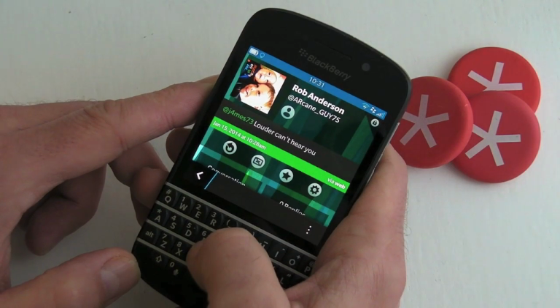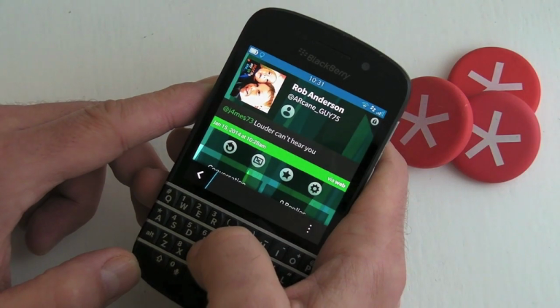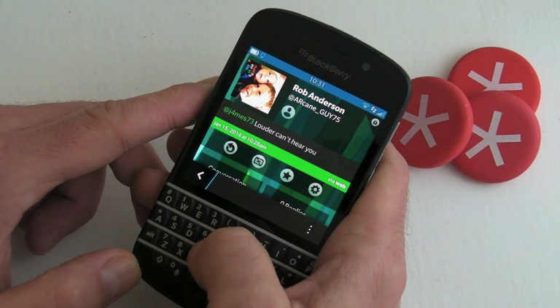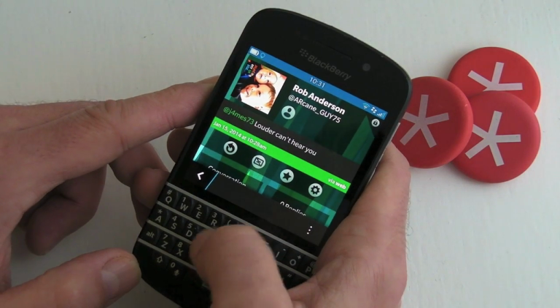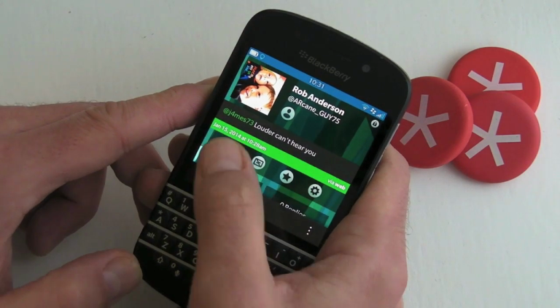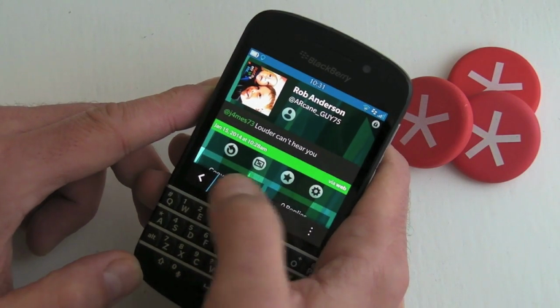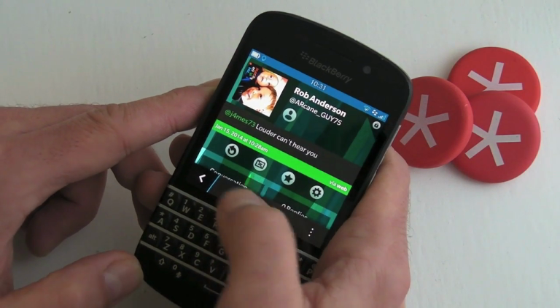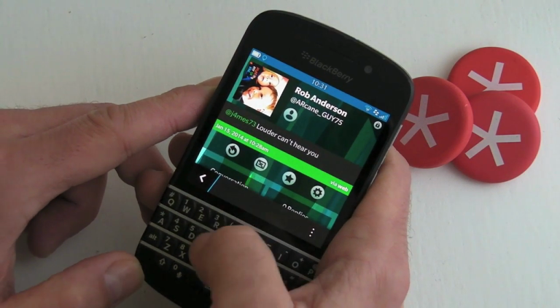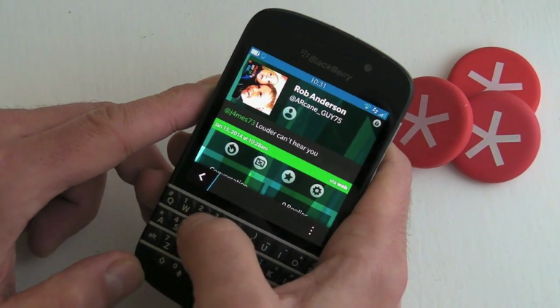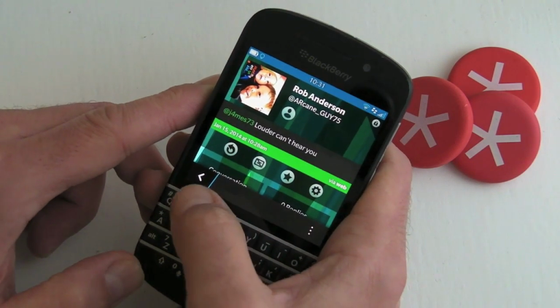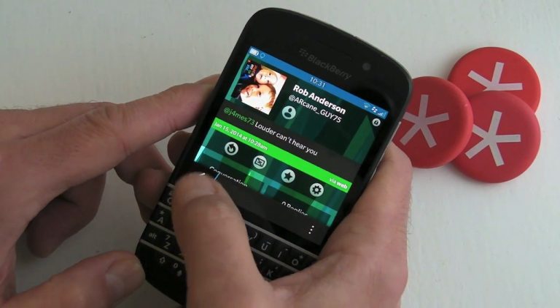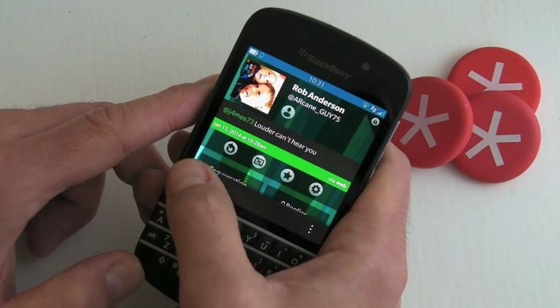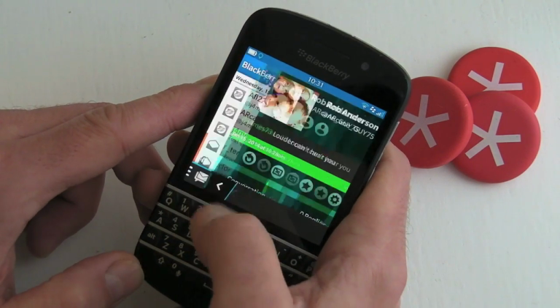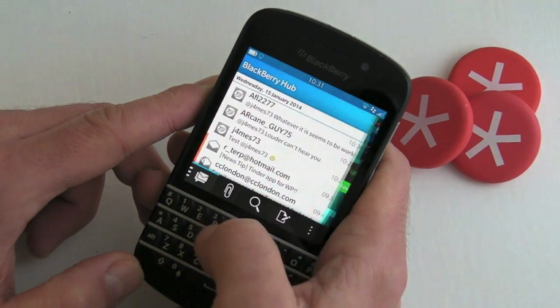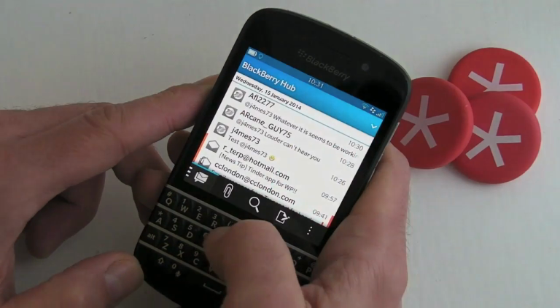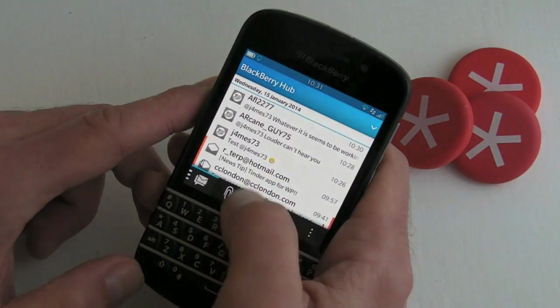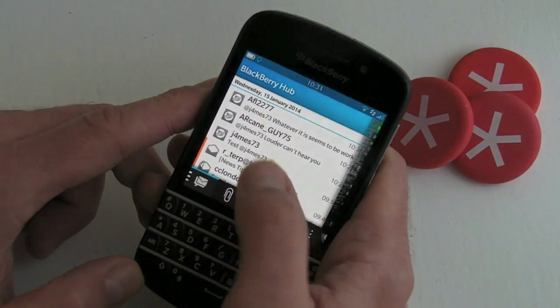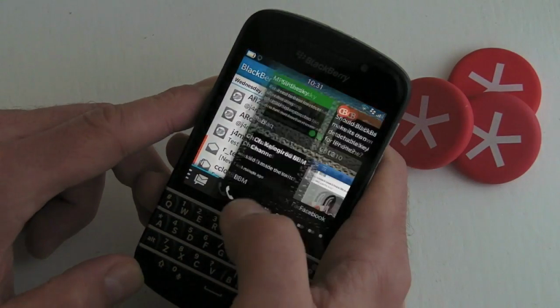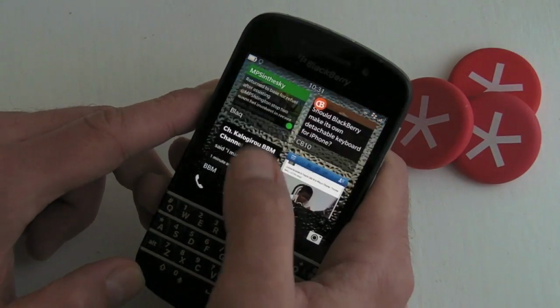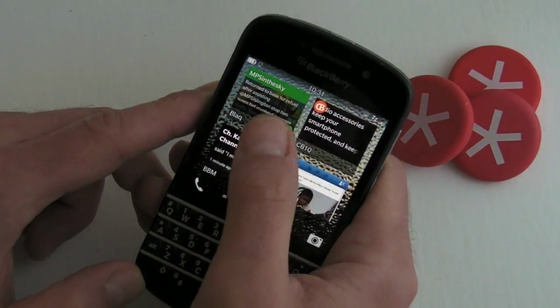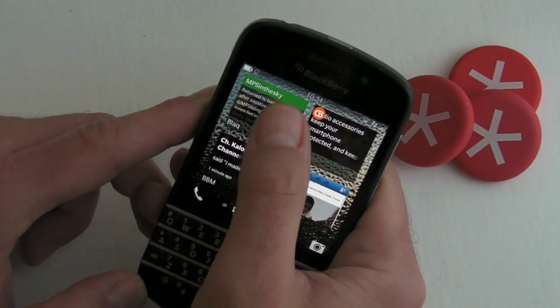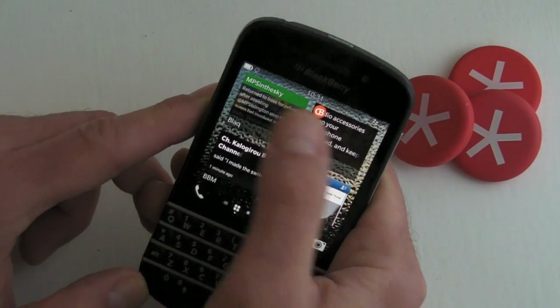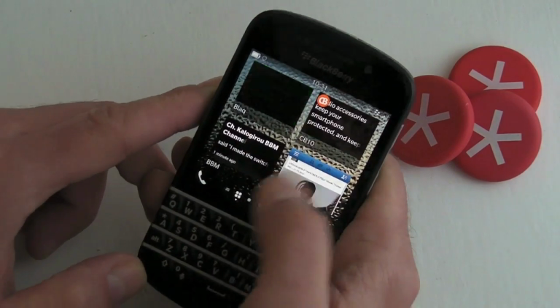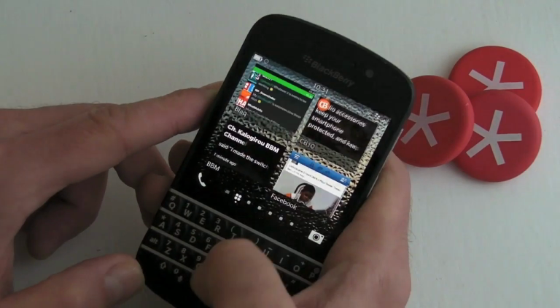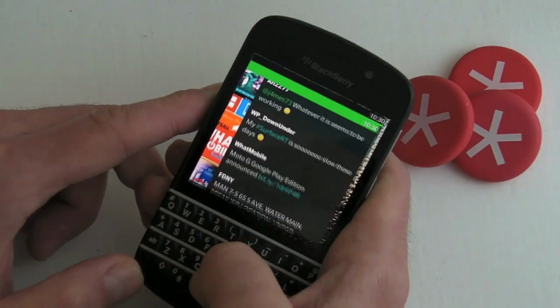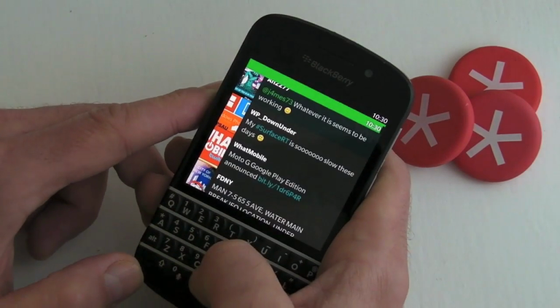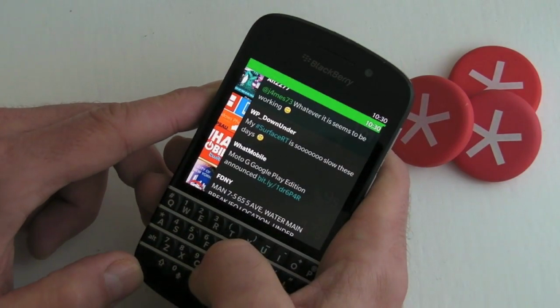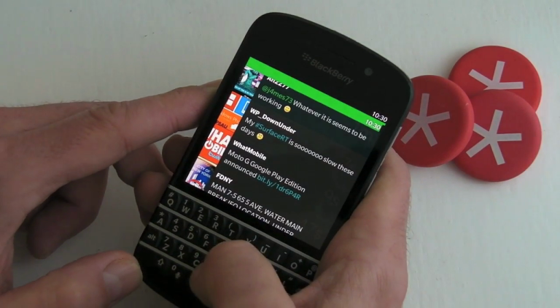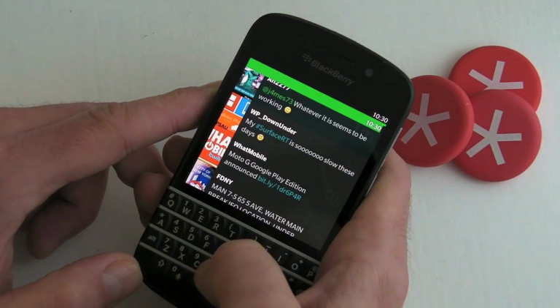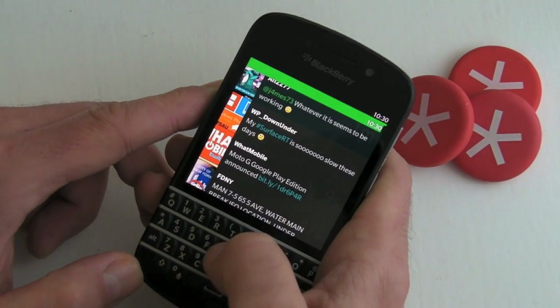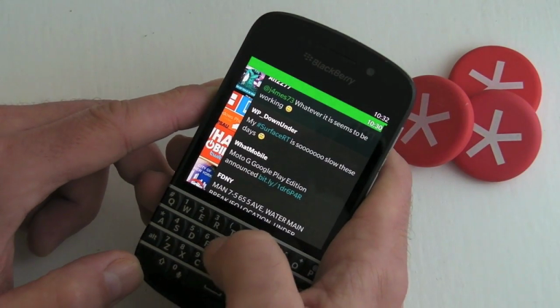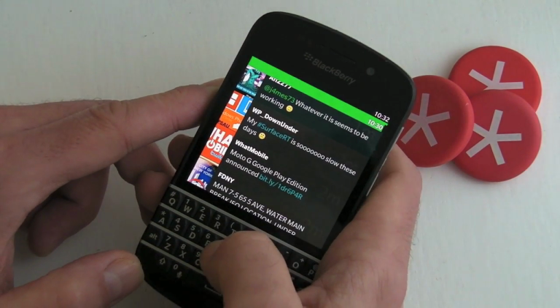If we open it, it opens up Black, and from there we can obviously reply or retweet — whatever we want to.